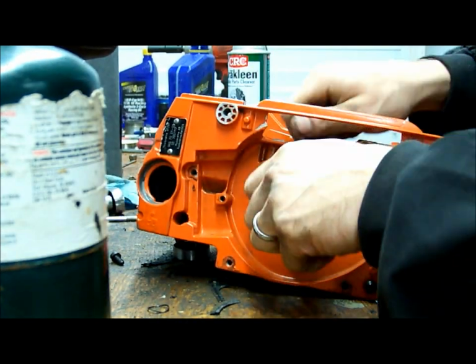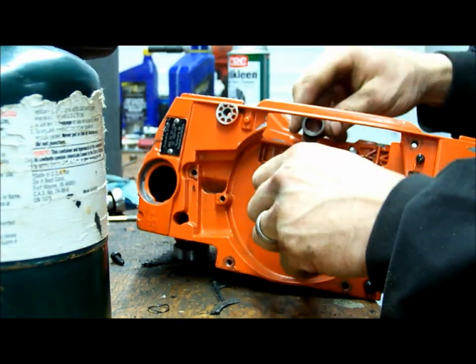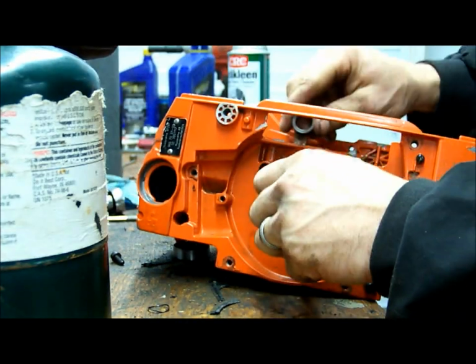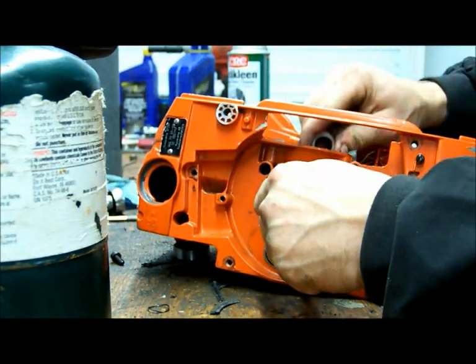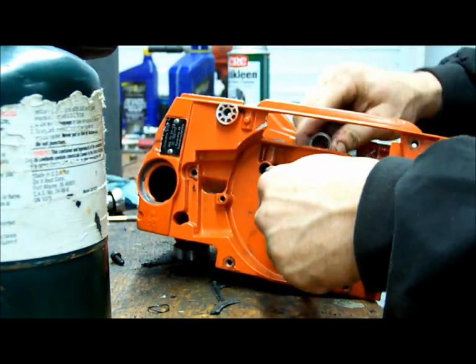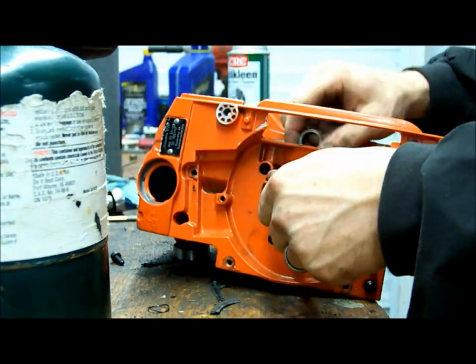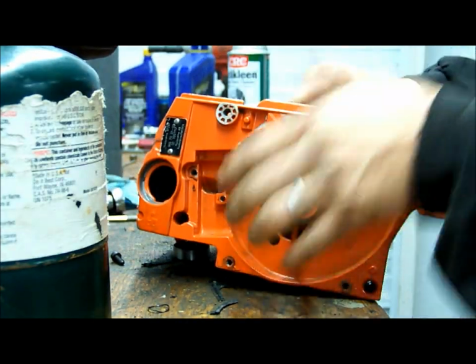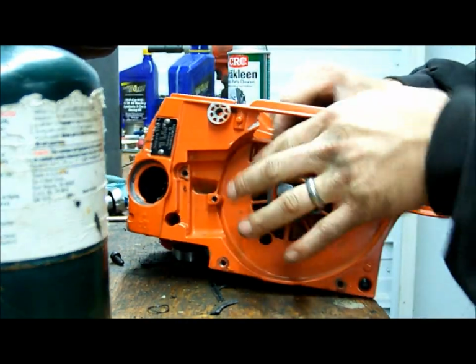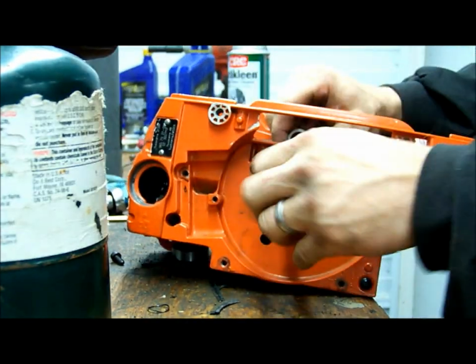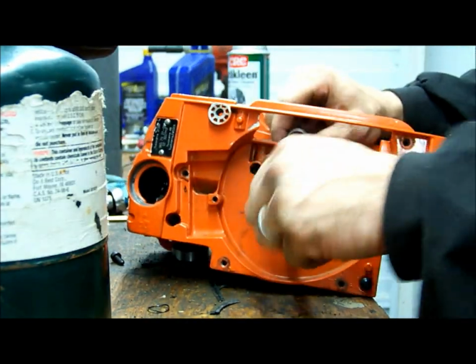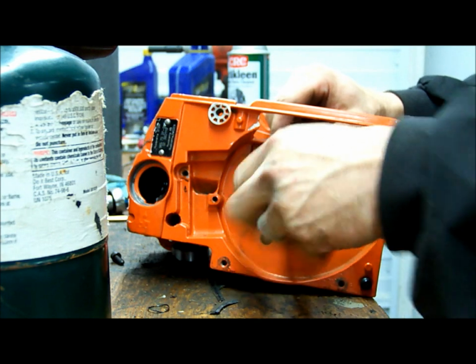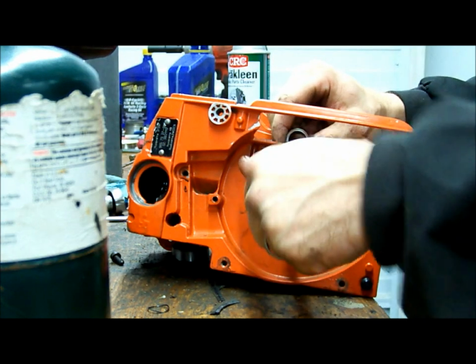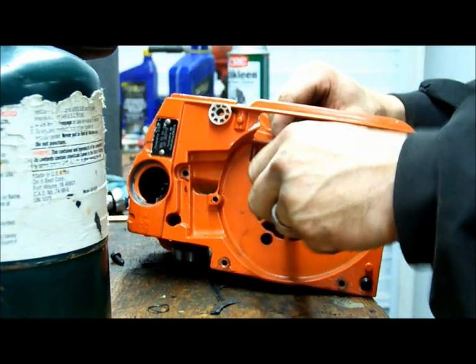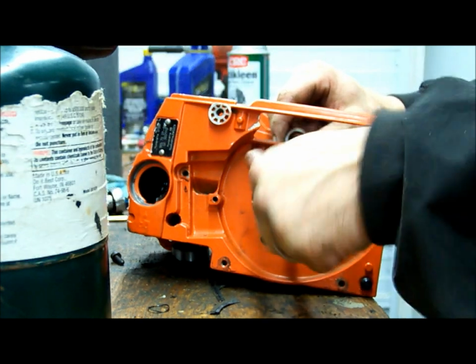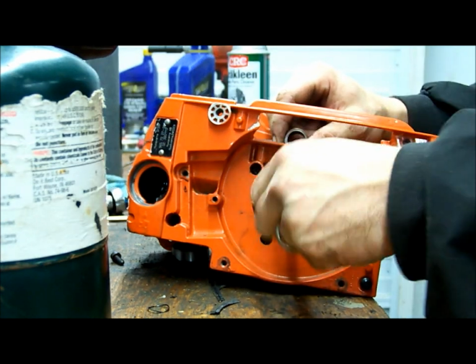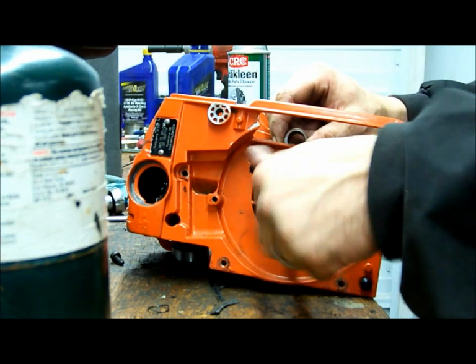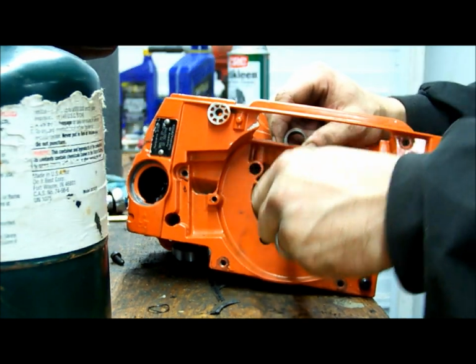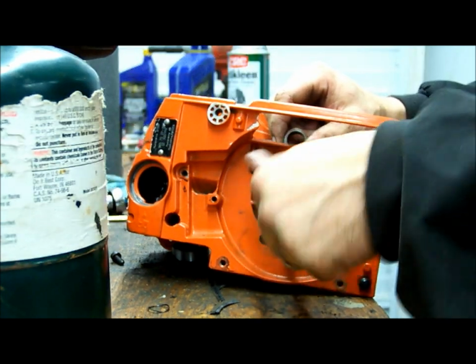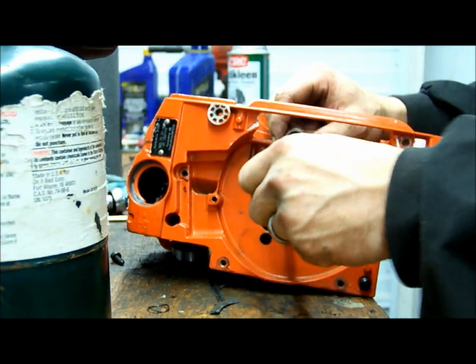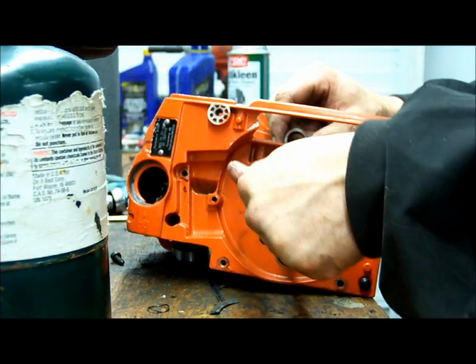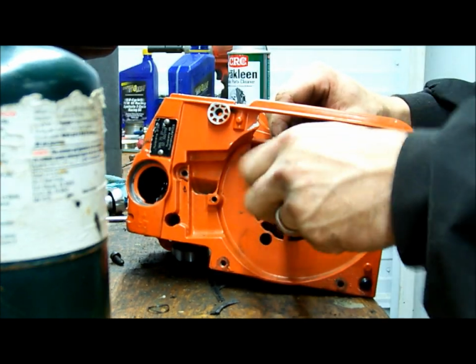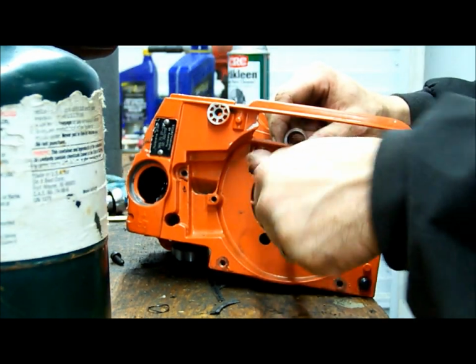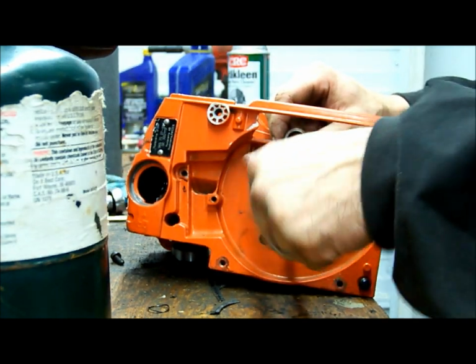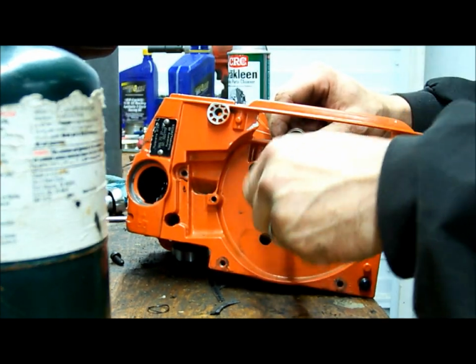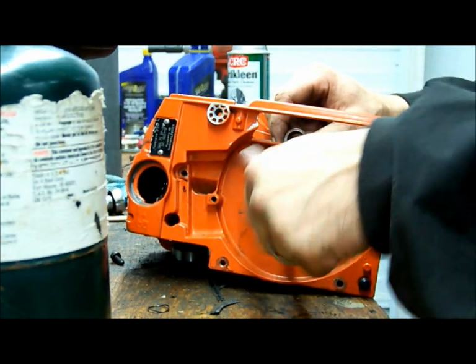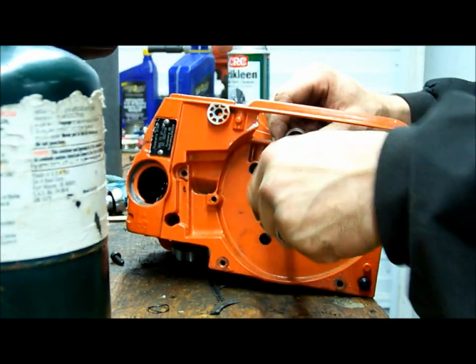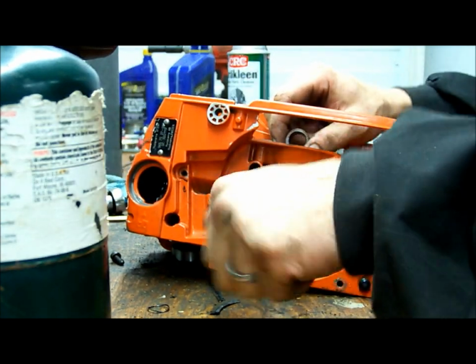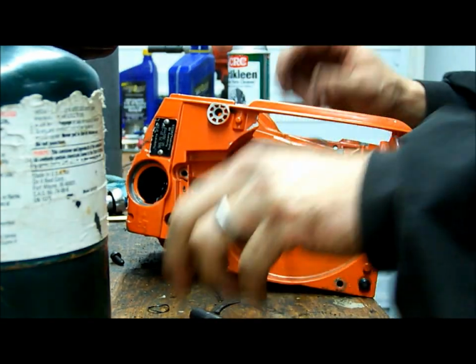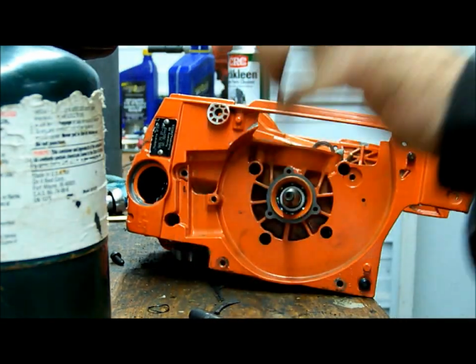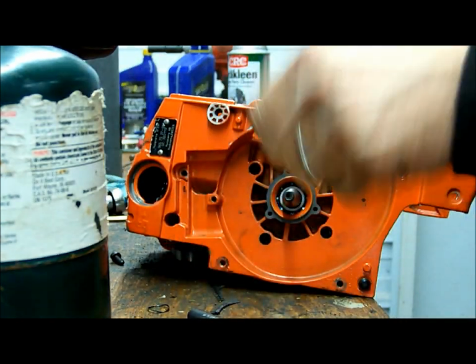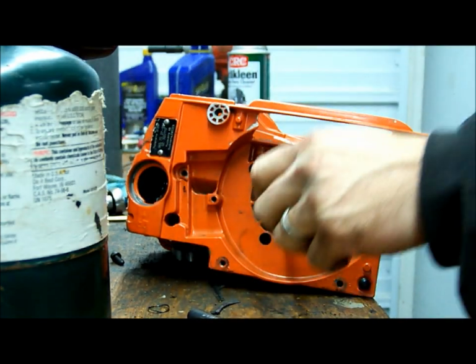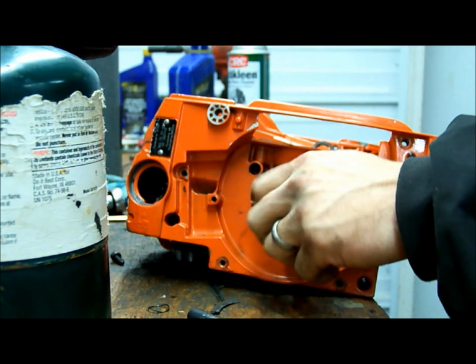There she goes — that frees it up, centers everything.